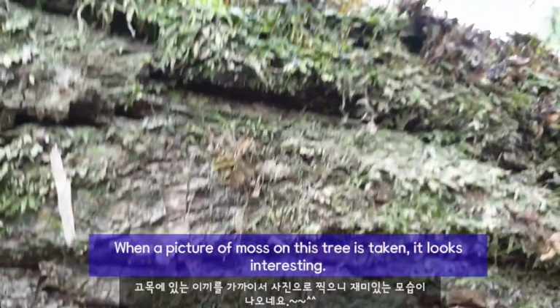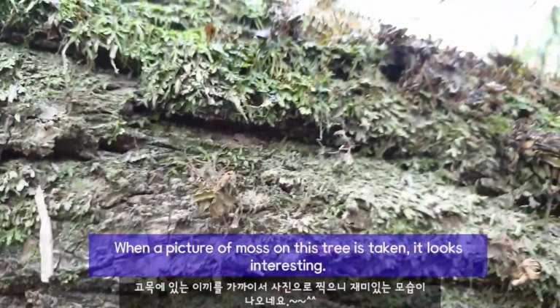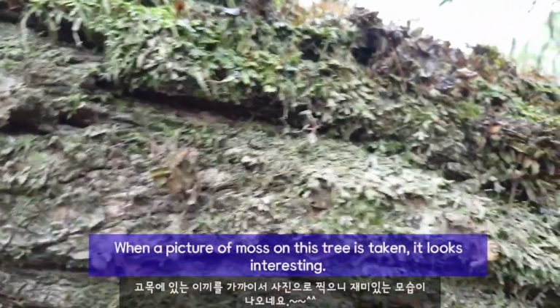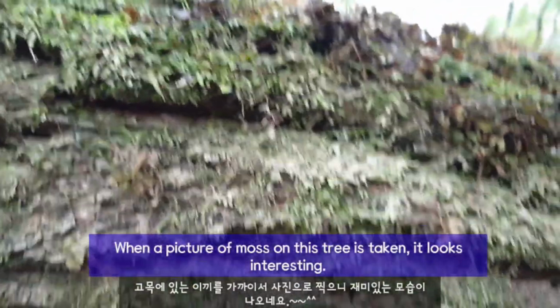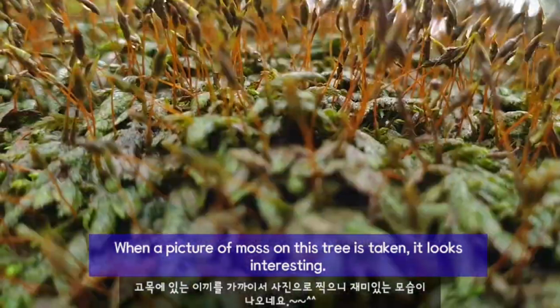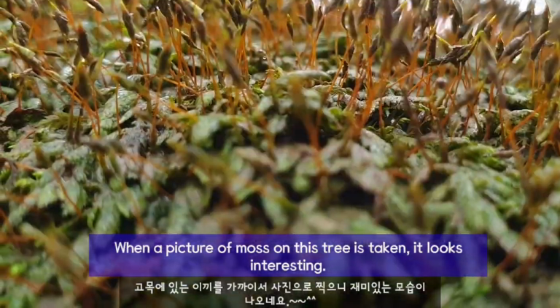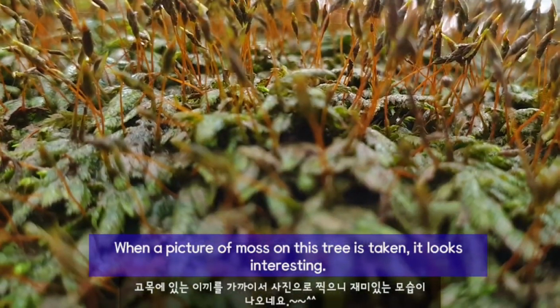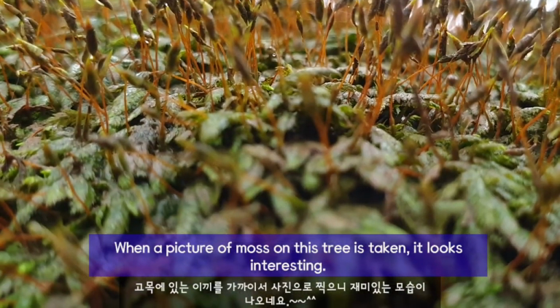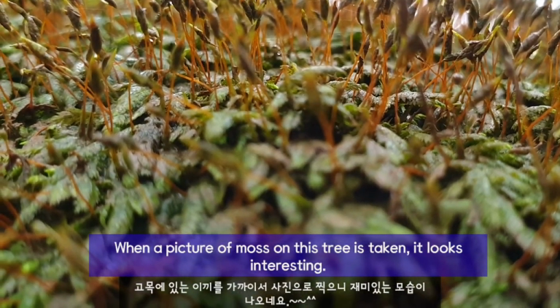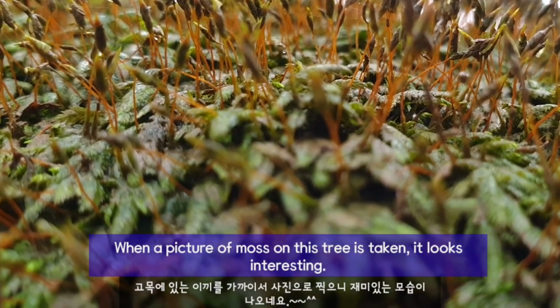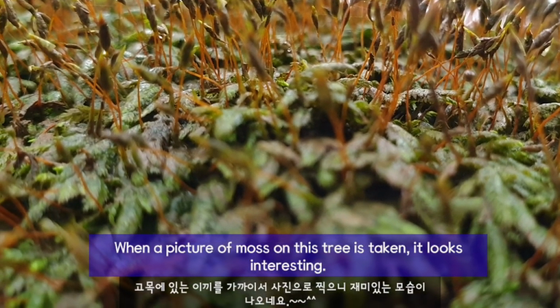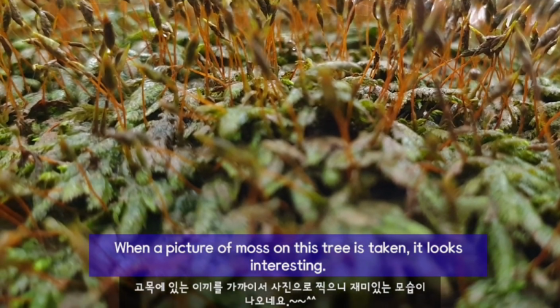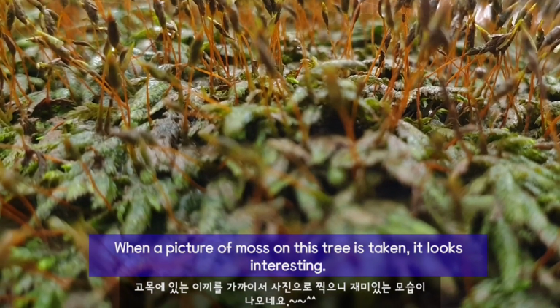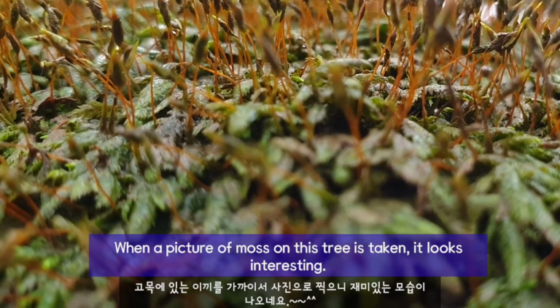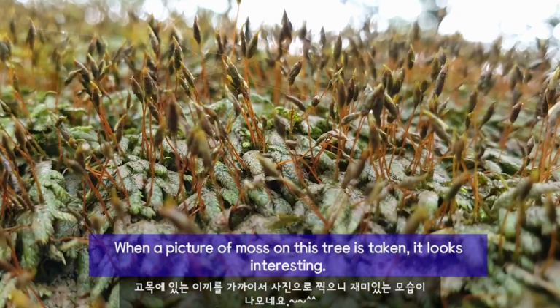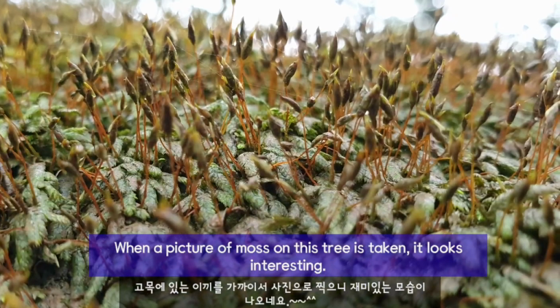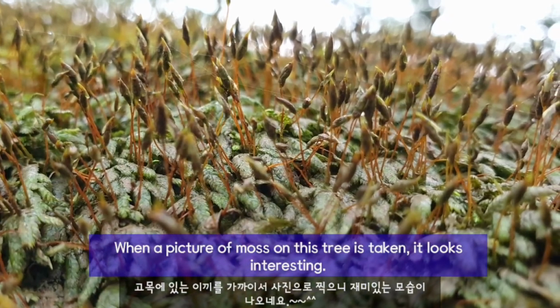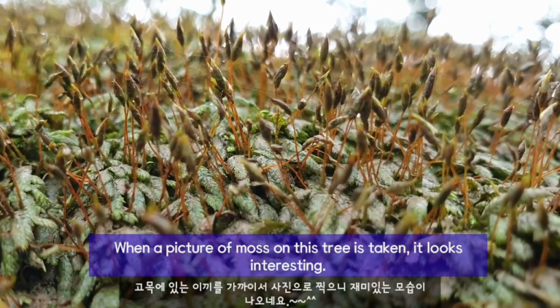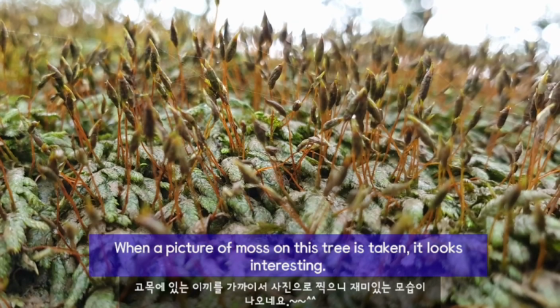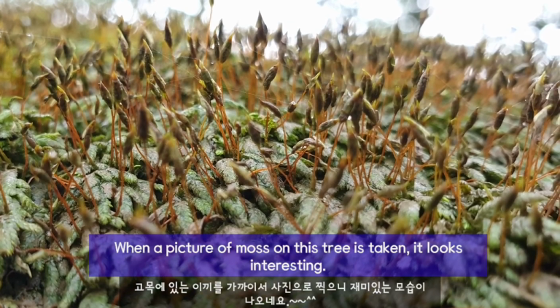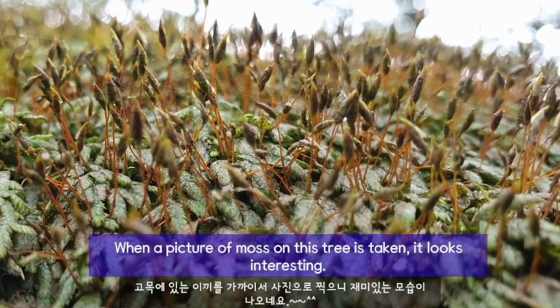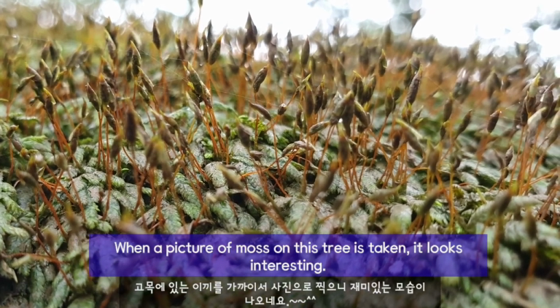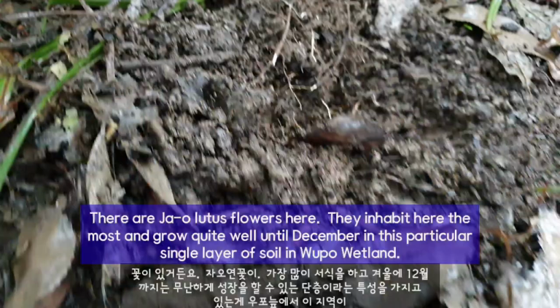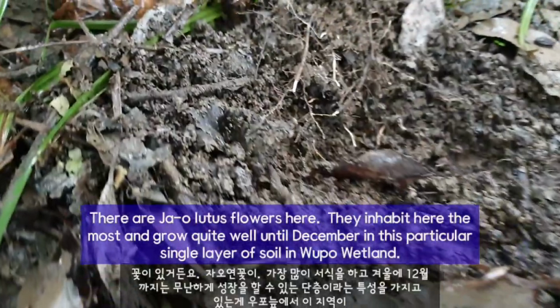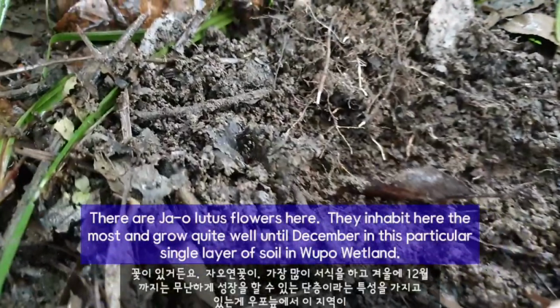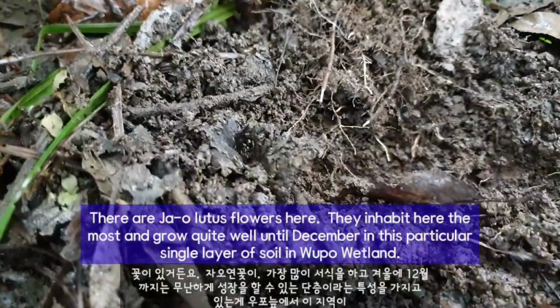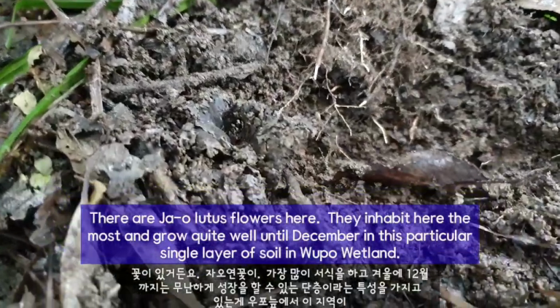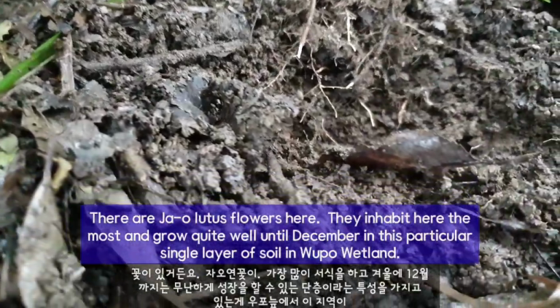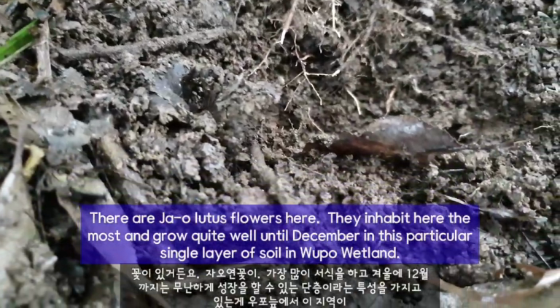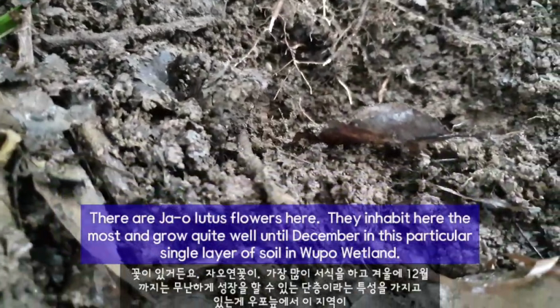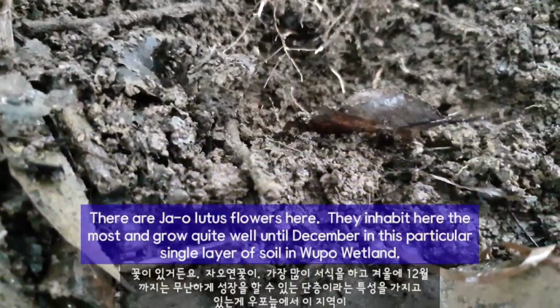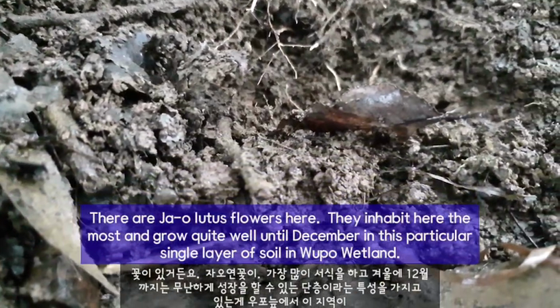When a picture of moss on this tree is taken, it looks interesting. There are a lot of beautiful trees.